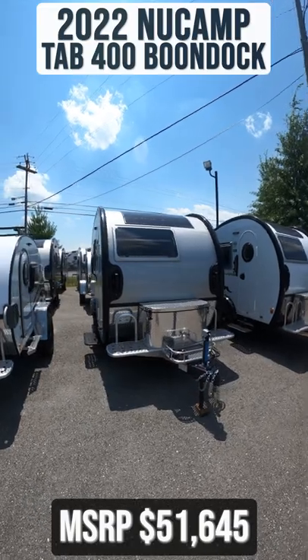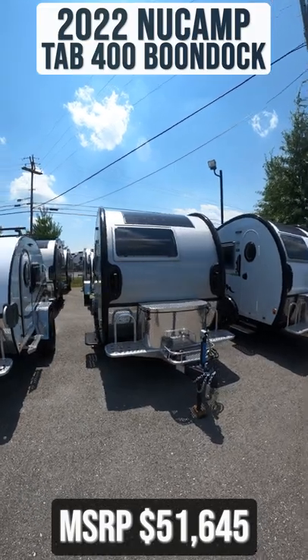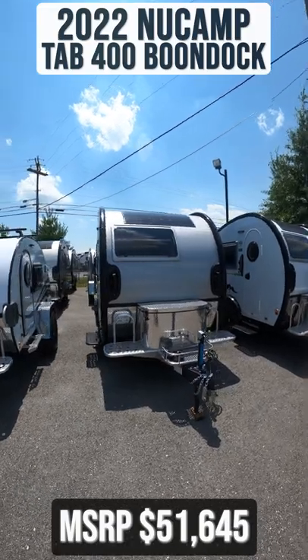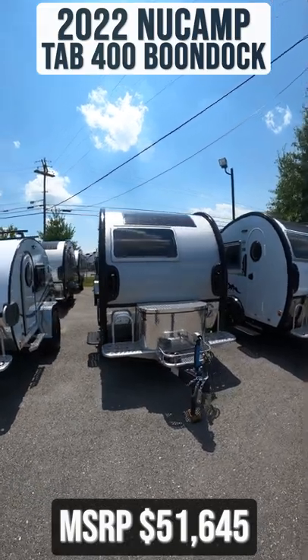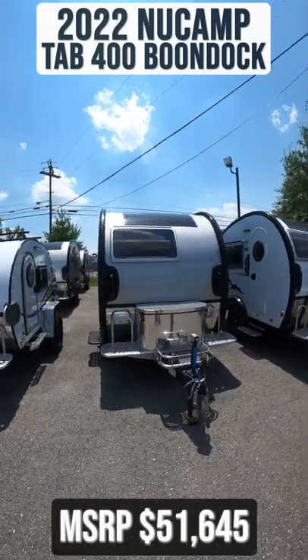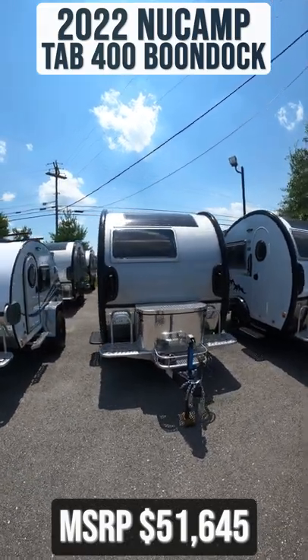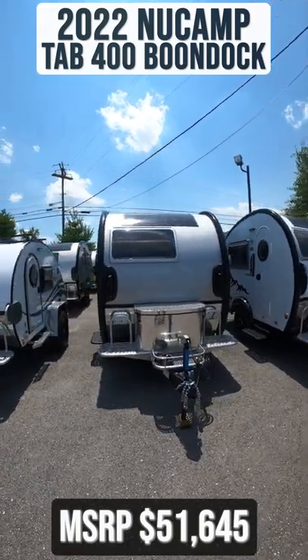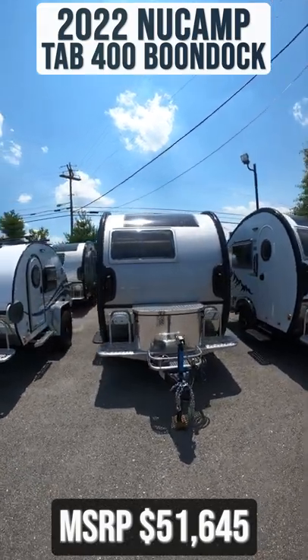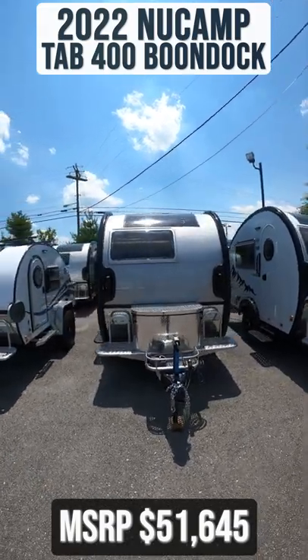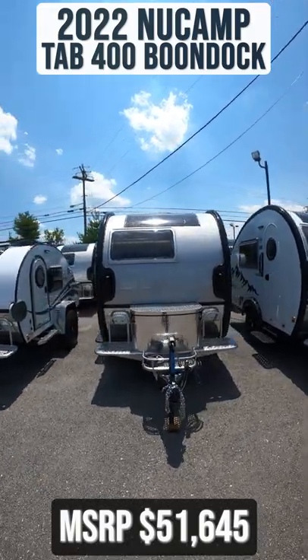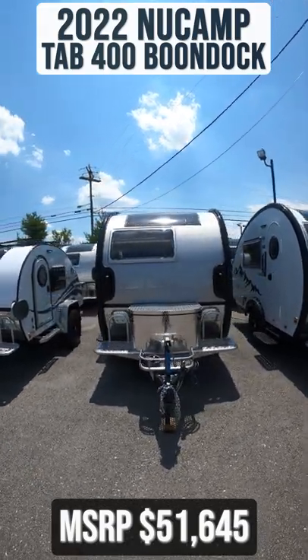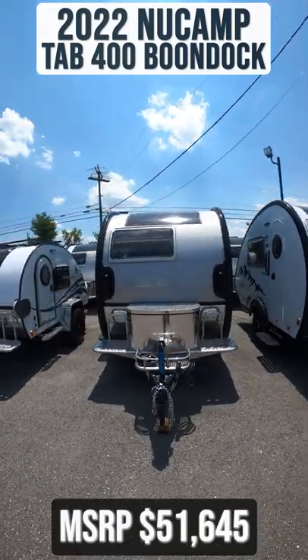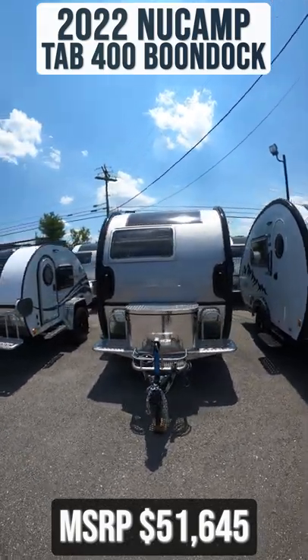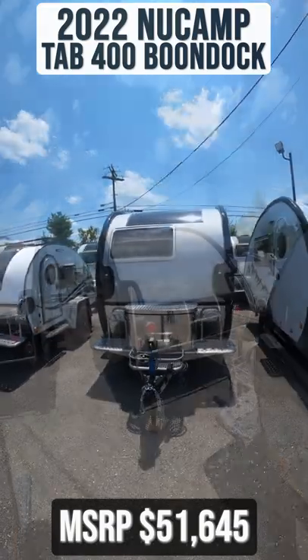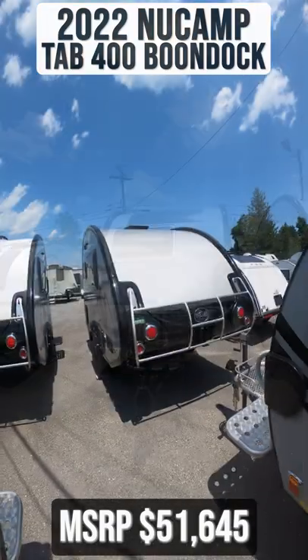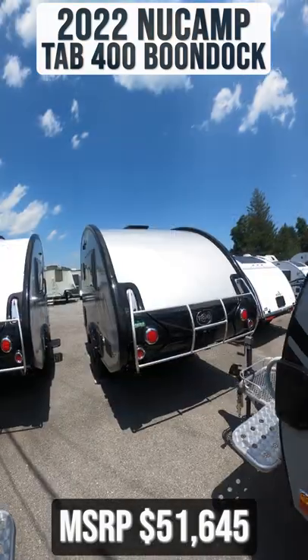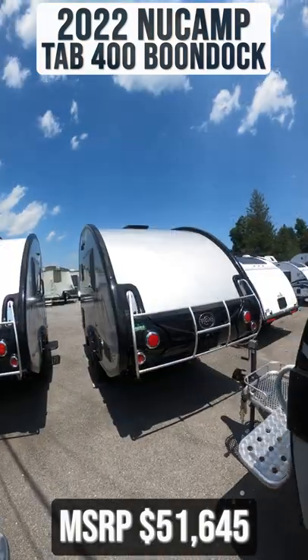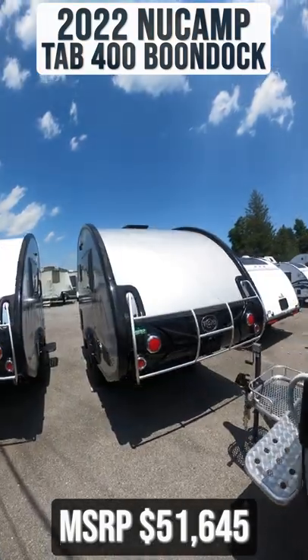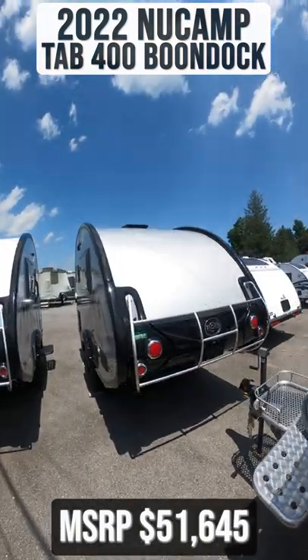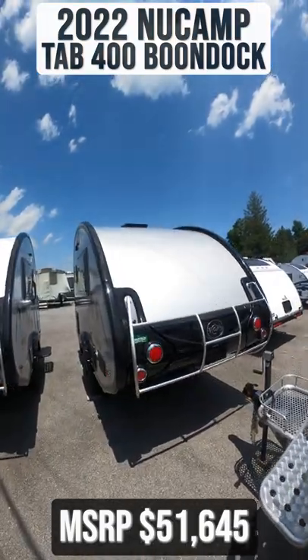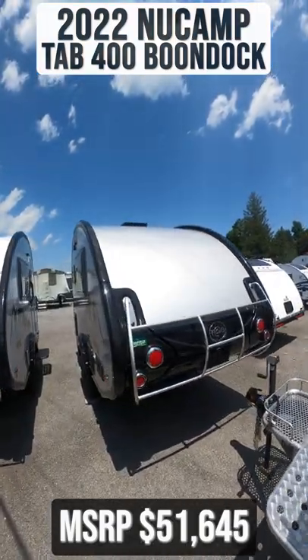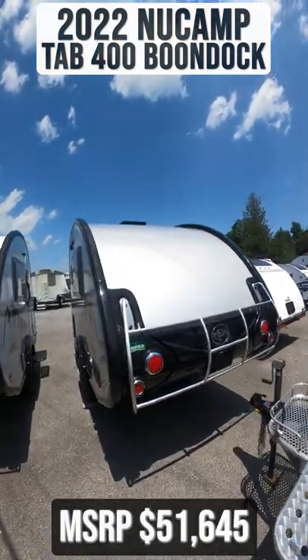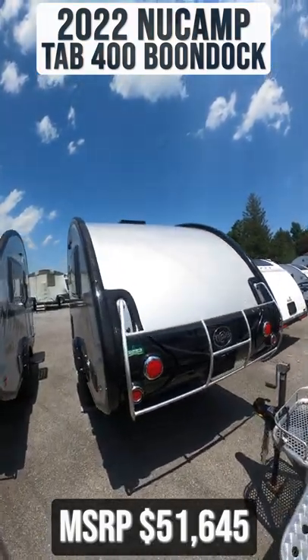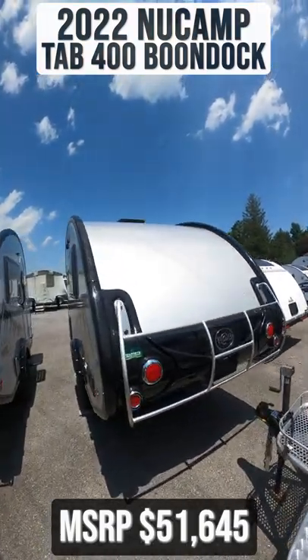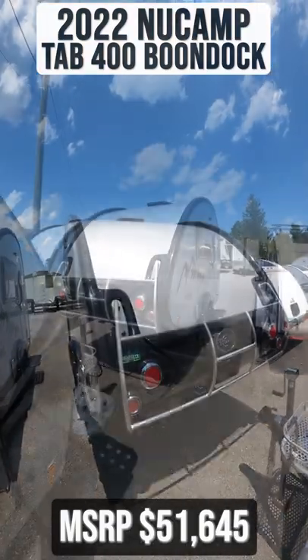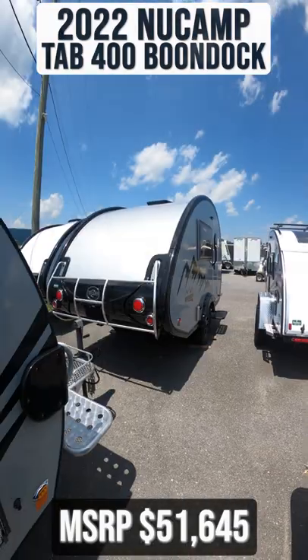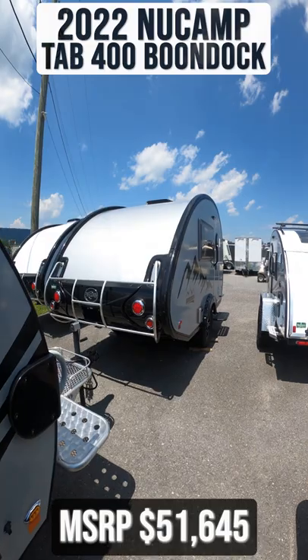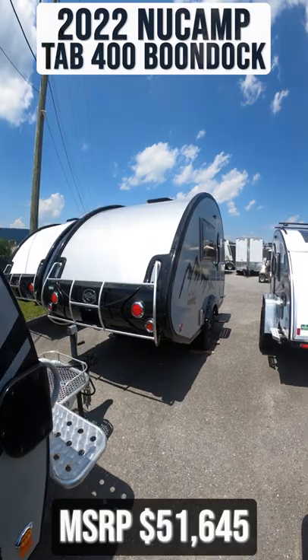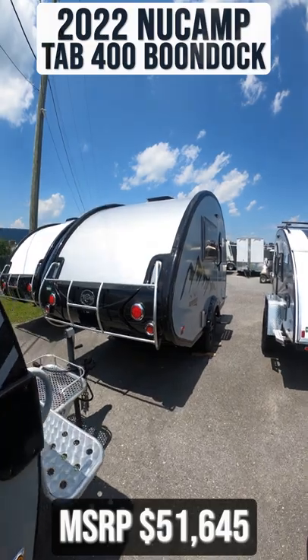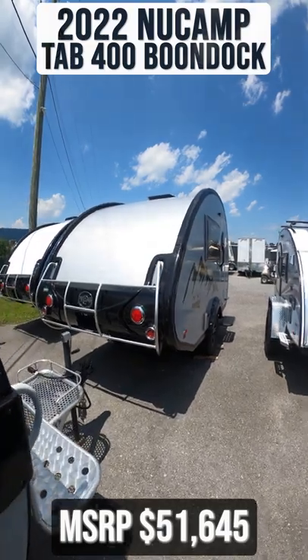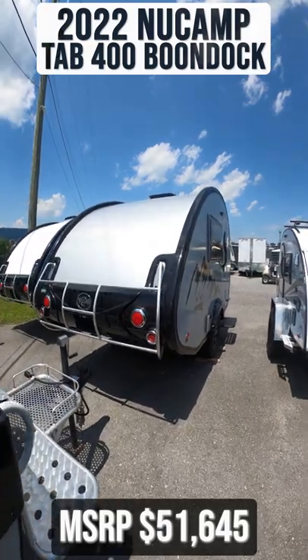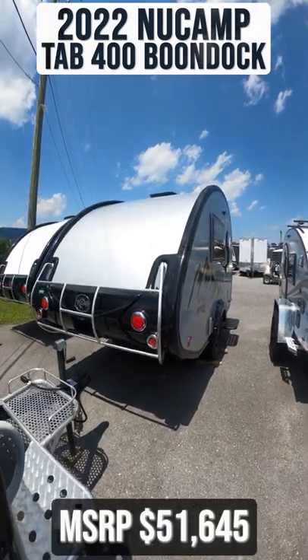This 2022 New Camp Tab 400 Boondock is for sale today at Beckley's RVs.